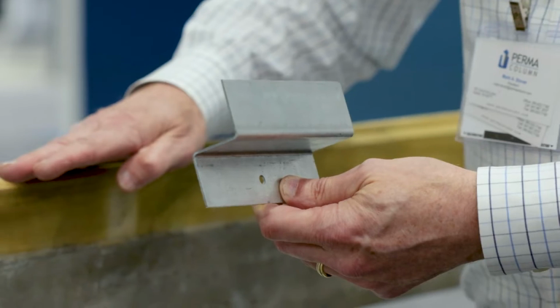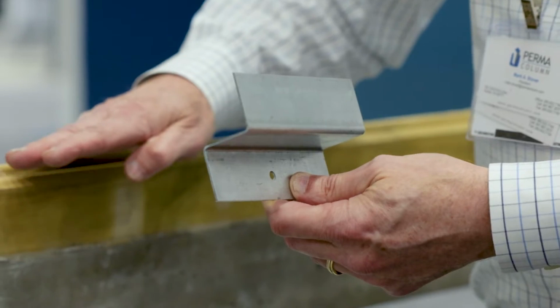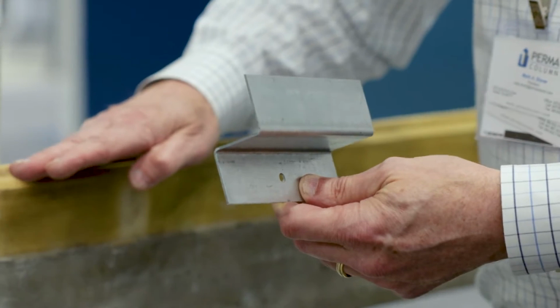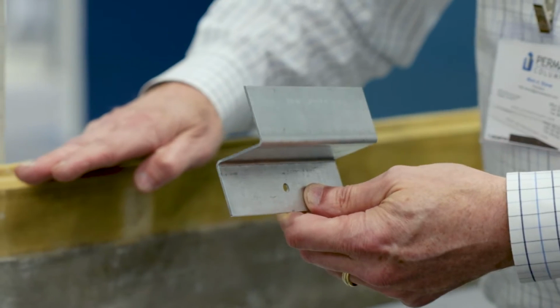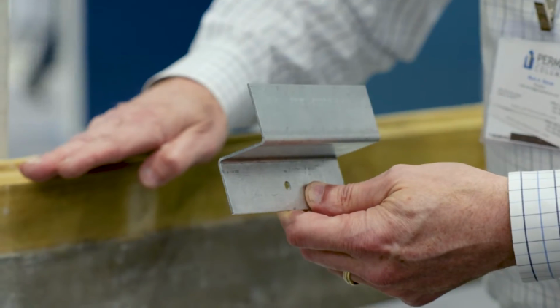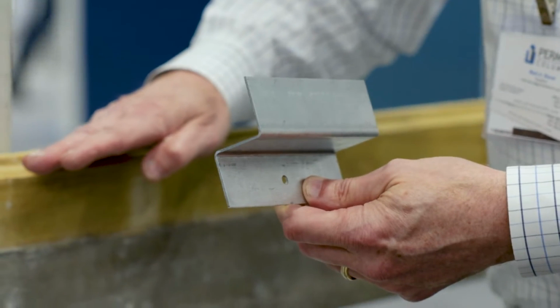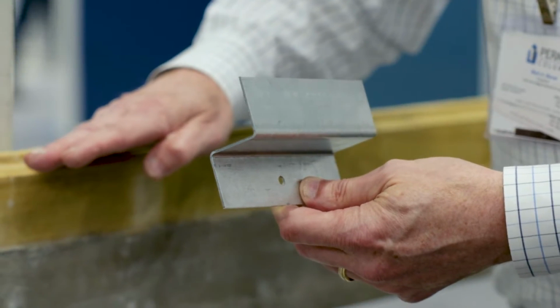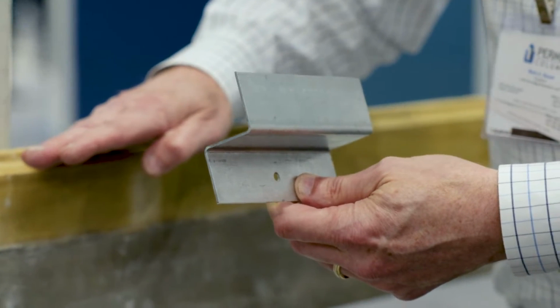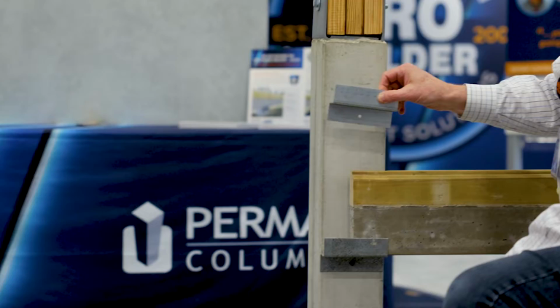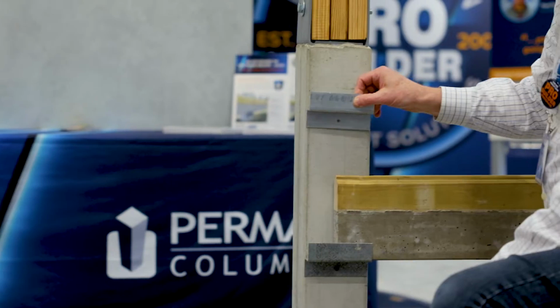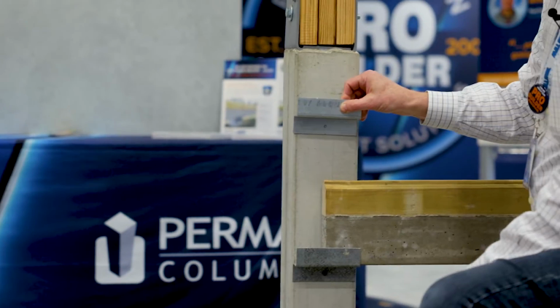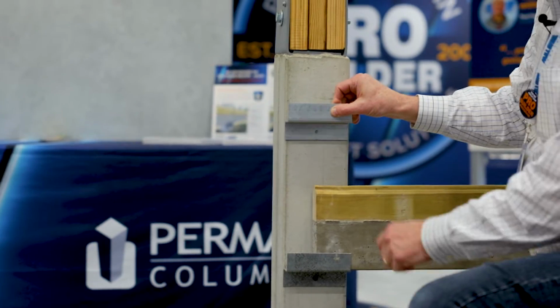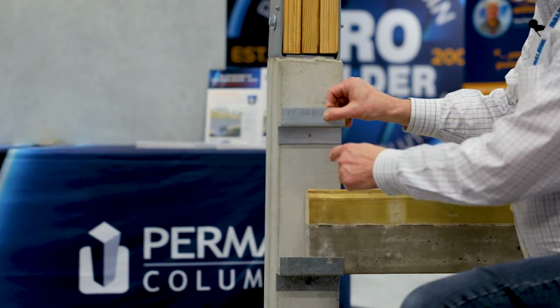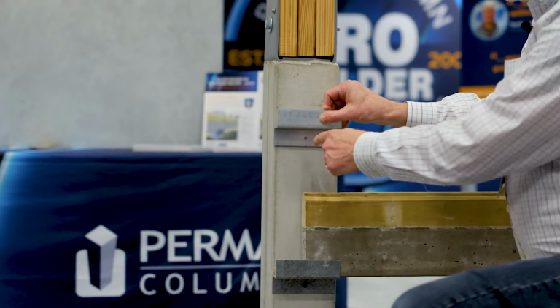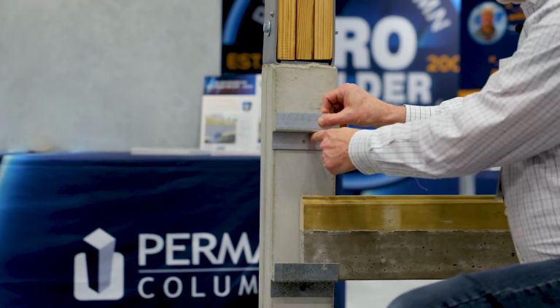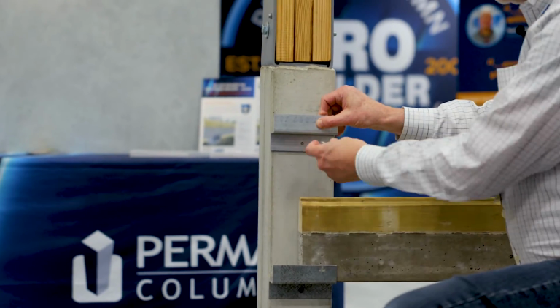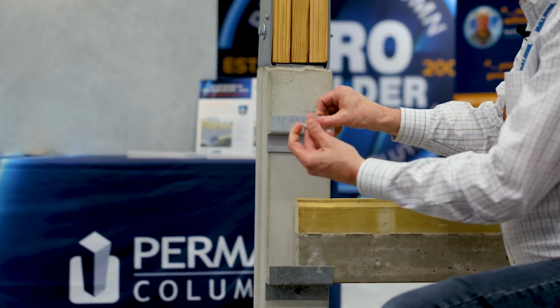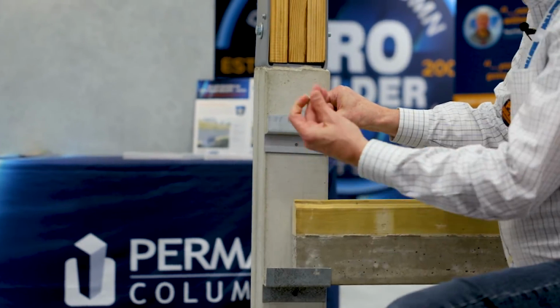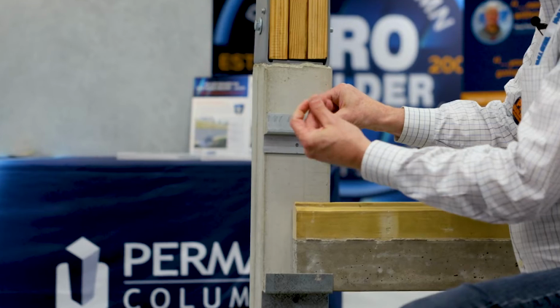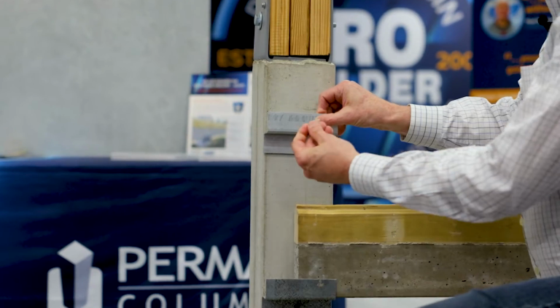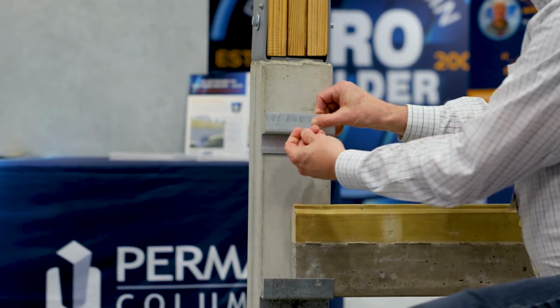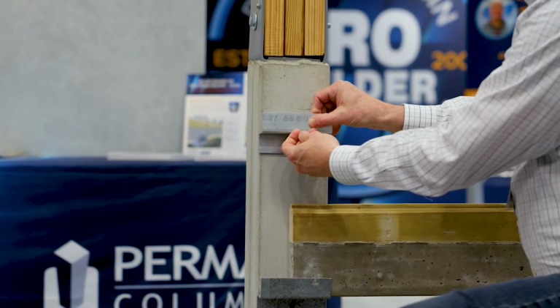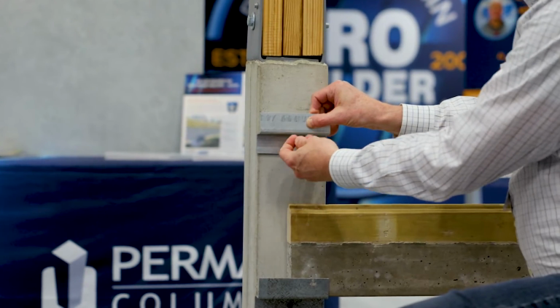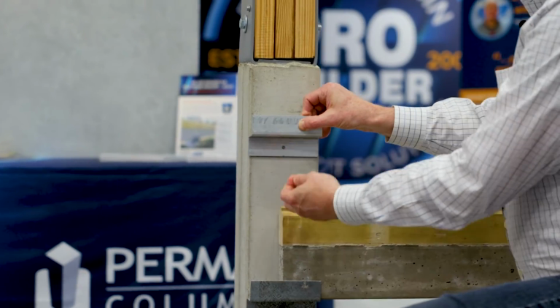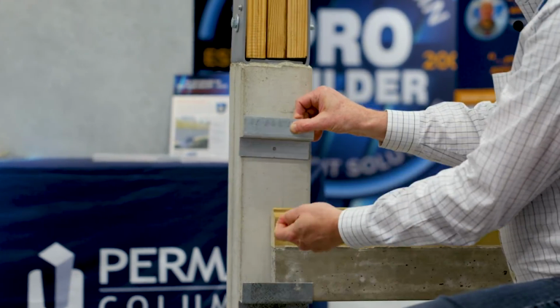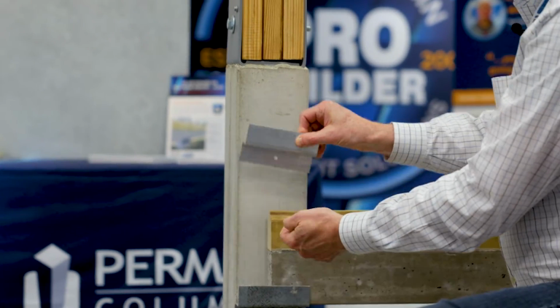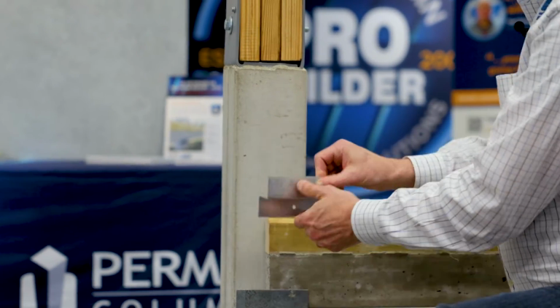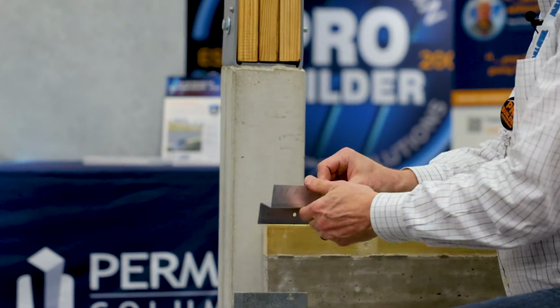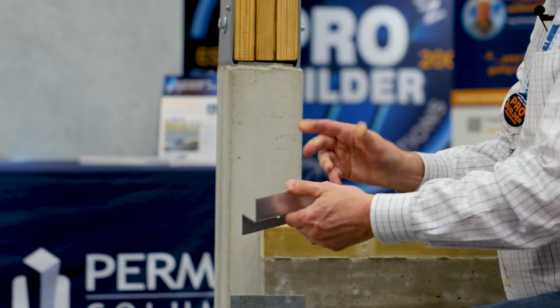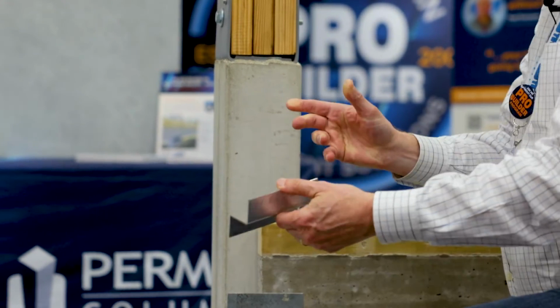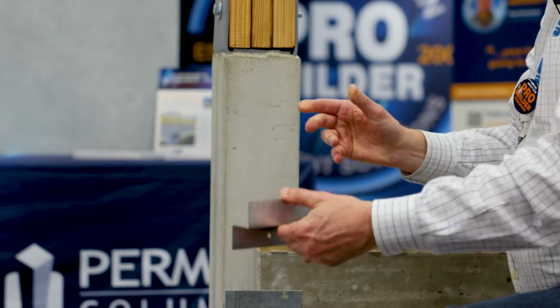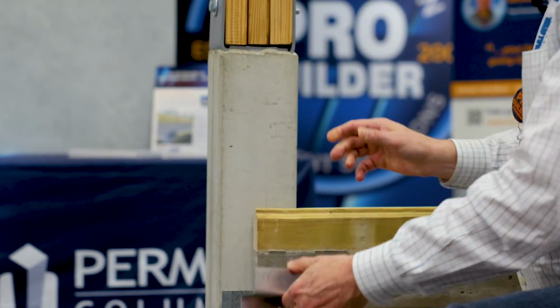There's a simple bracket you put up here, you drill a hole, you punch the nail in — it's that easy.